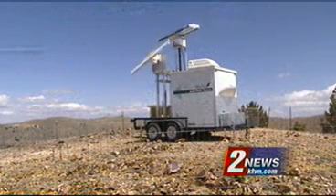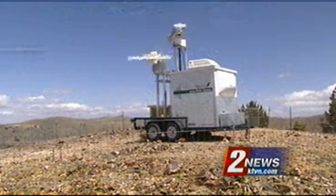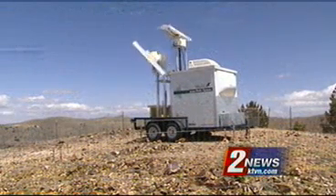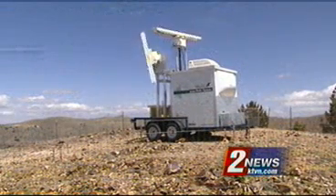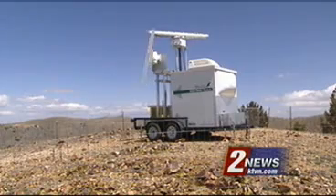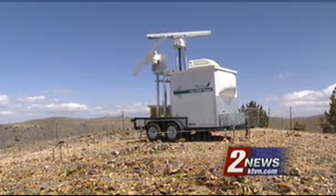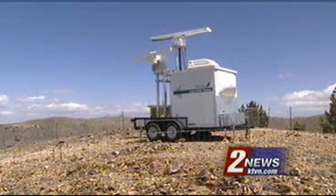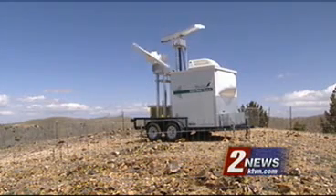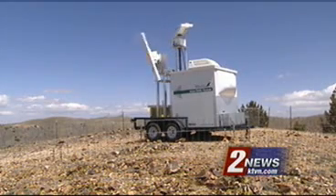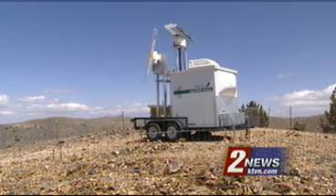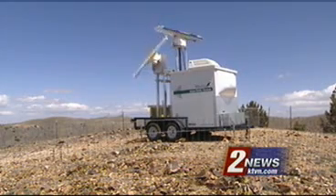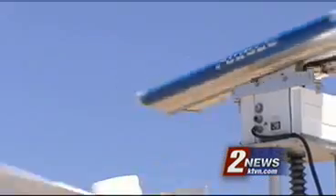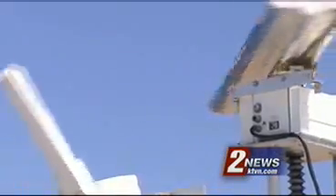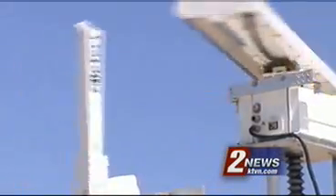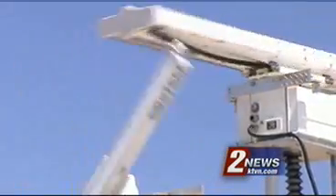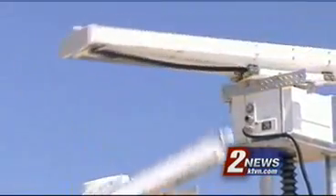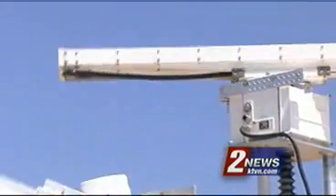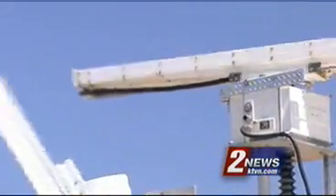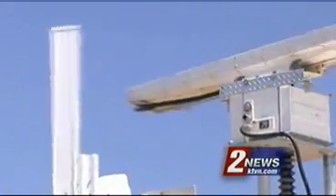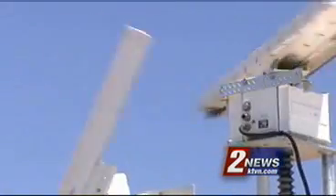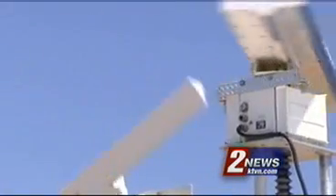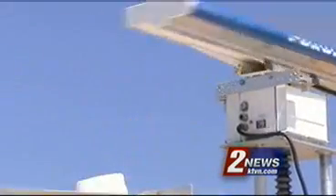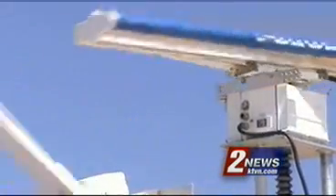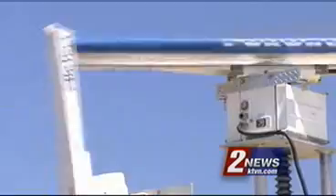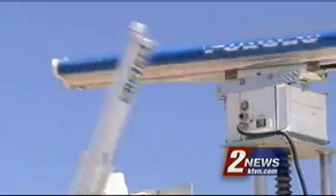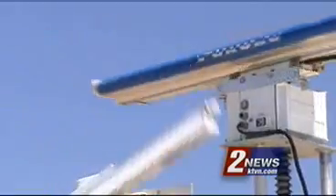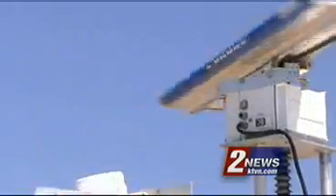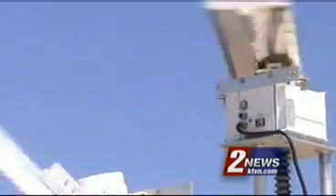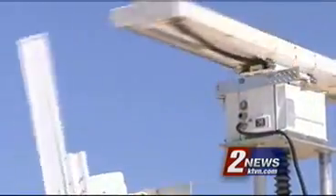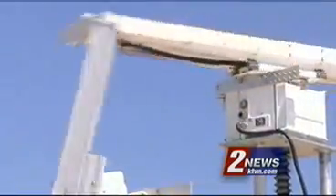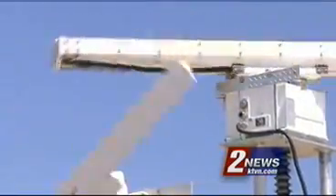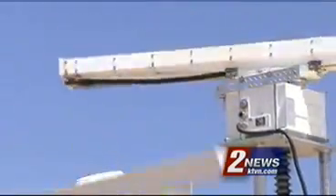That's where Merlin comes in. This high-tech radar system tracks how the birds fly, and it tracks bats, which migrate through here as well.